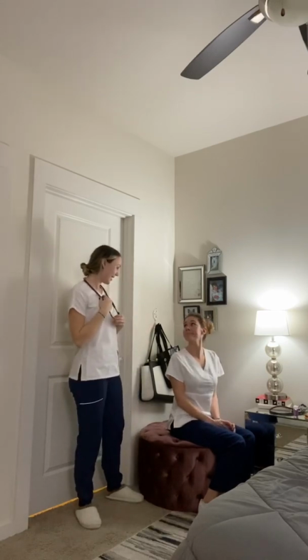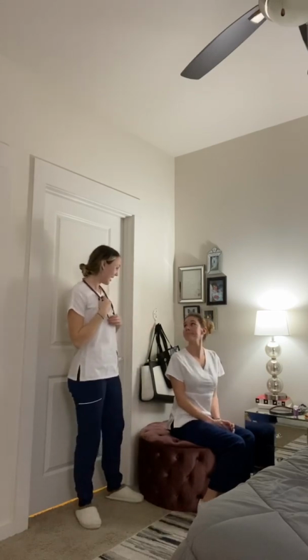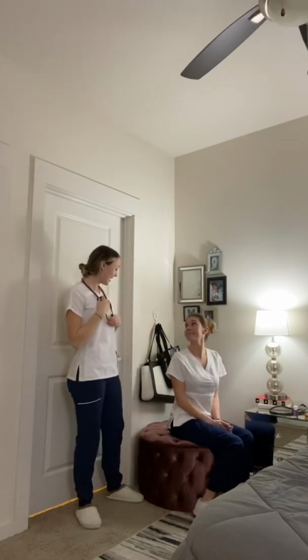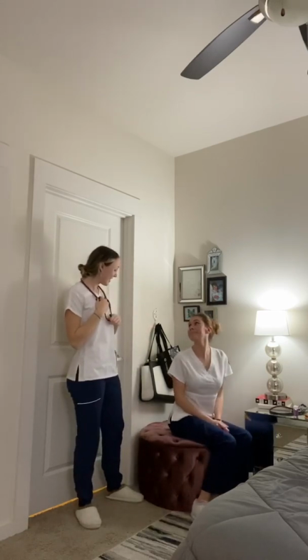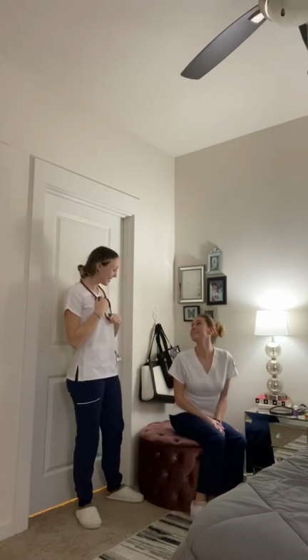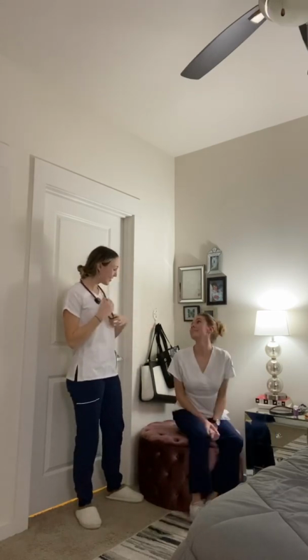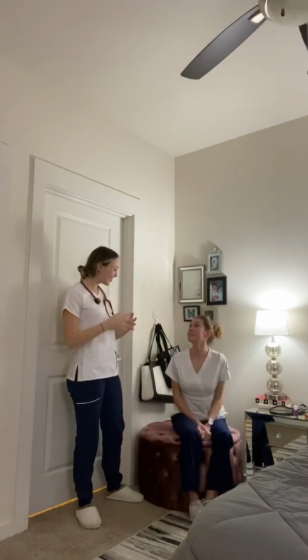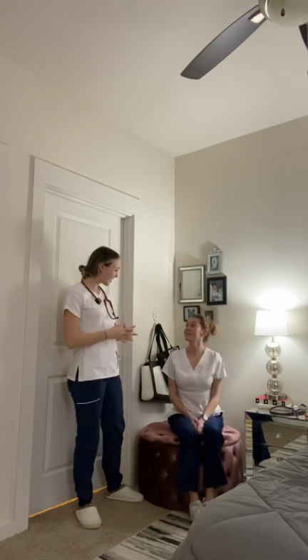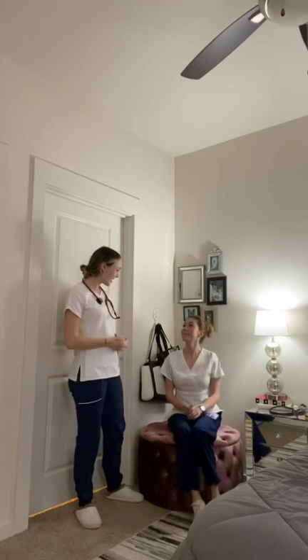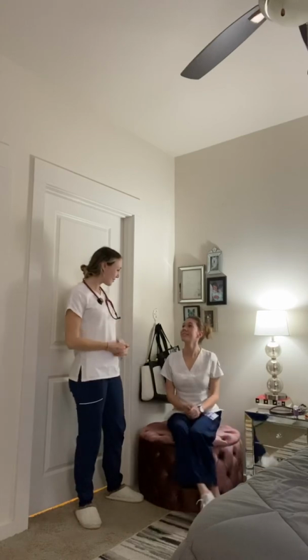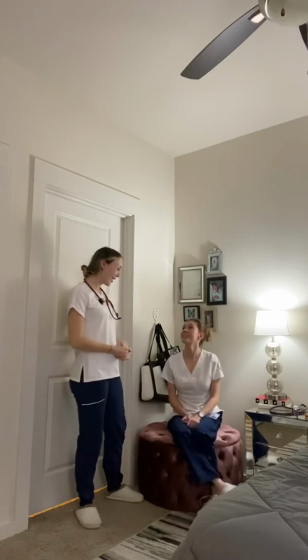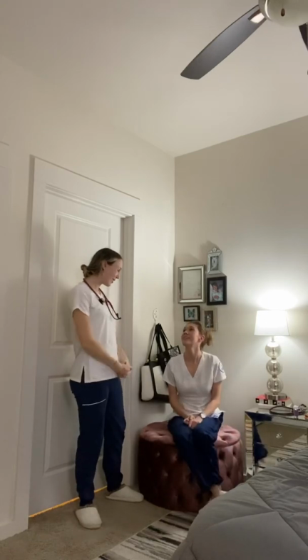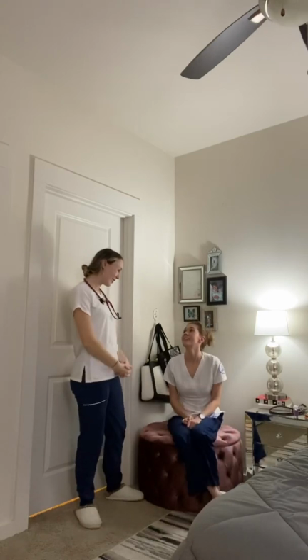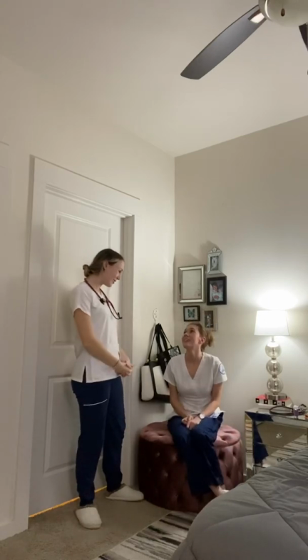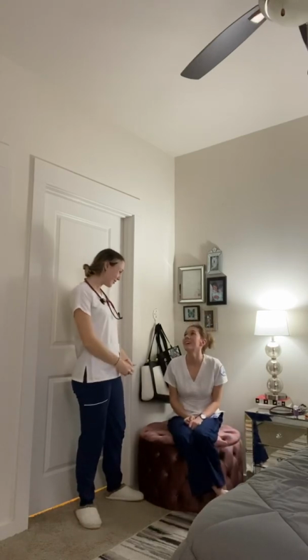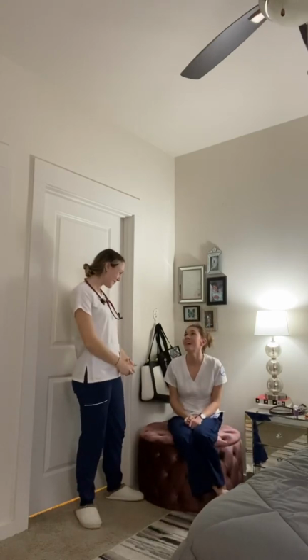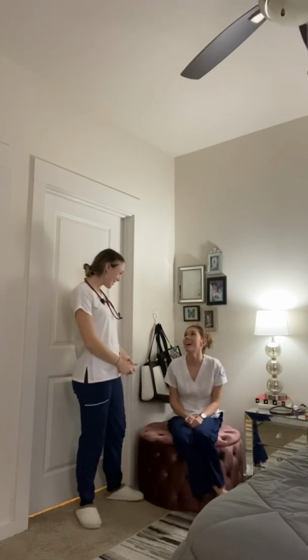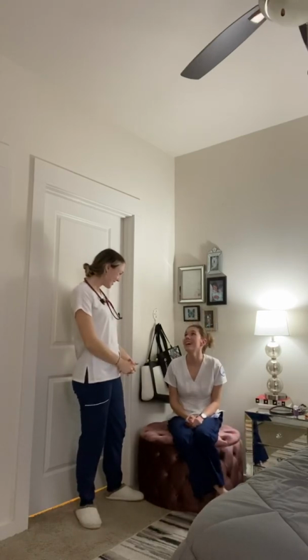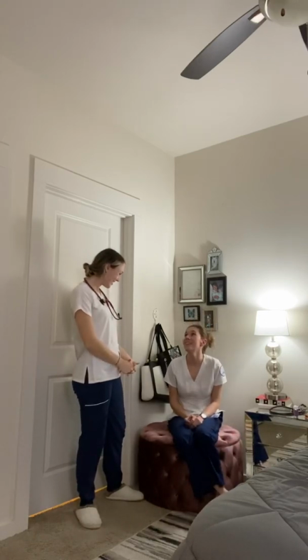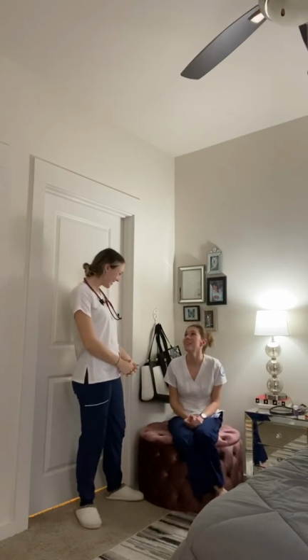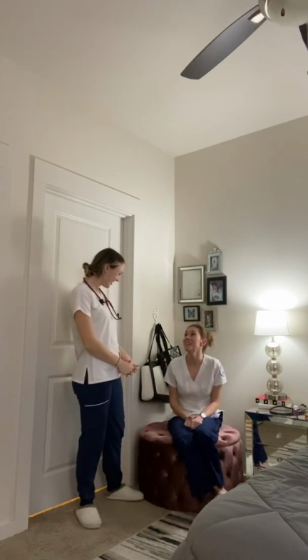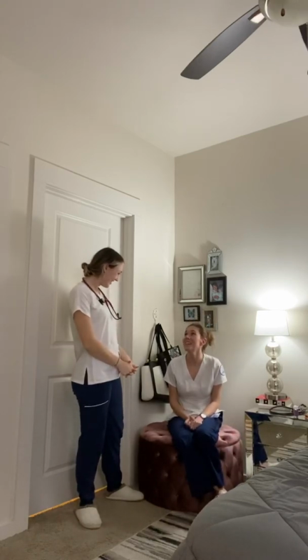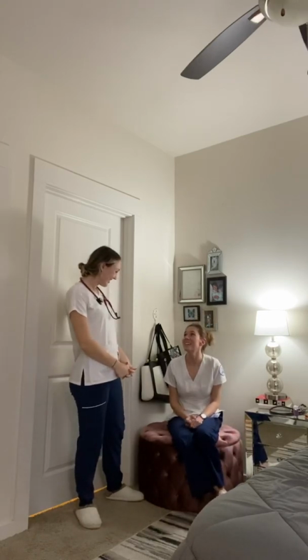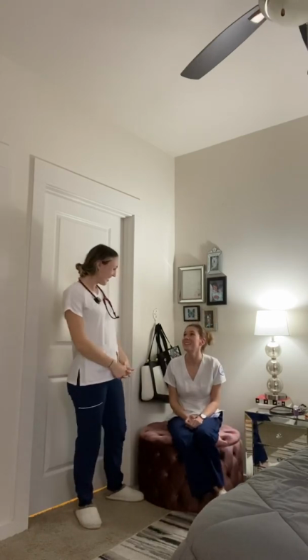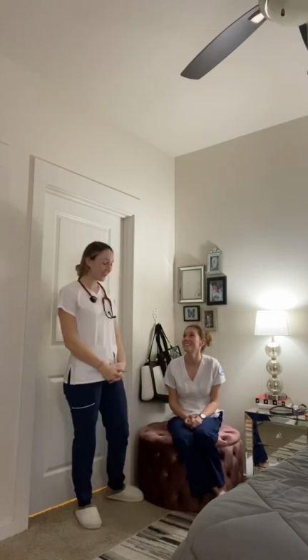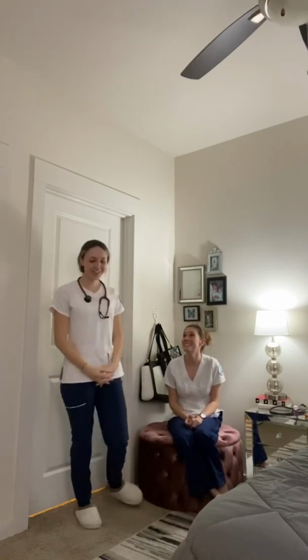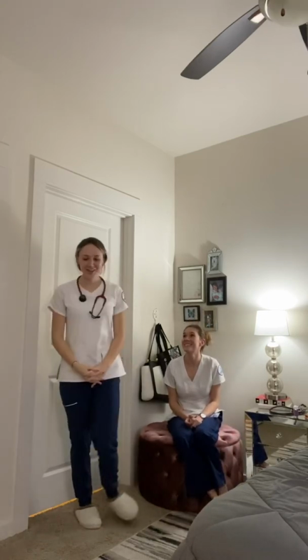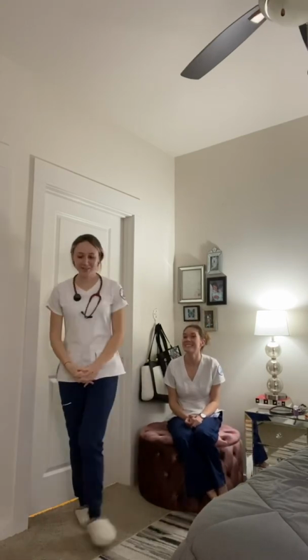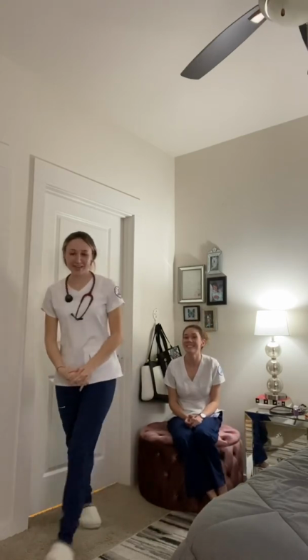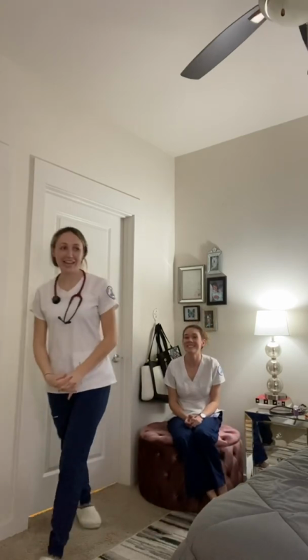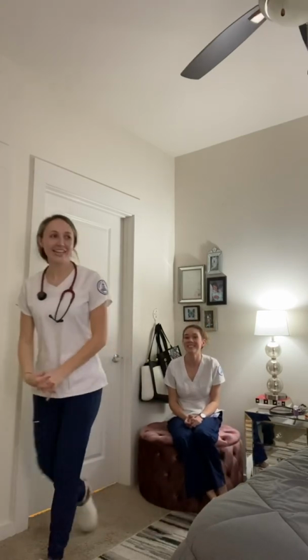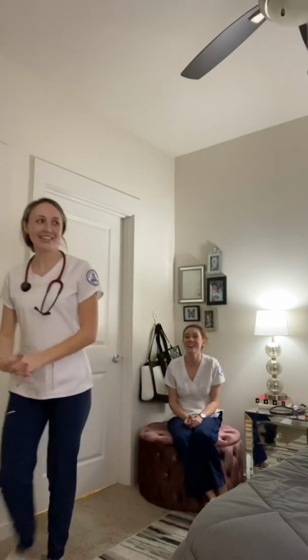That concludes our exam. Do you have any questions for me? I don't — thank you. Goodbye.